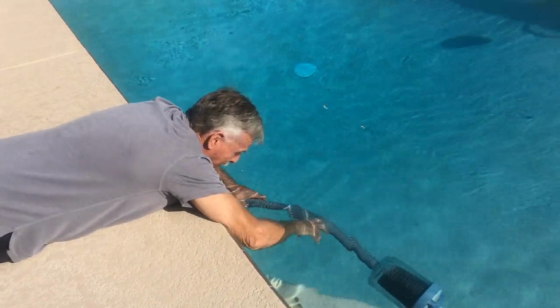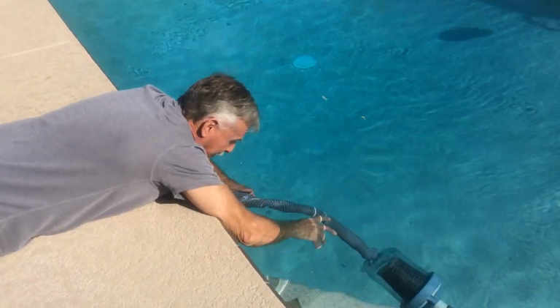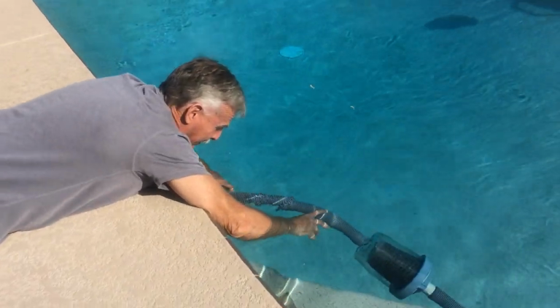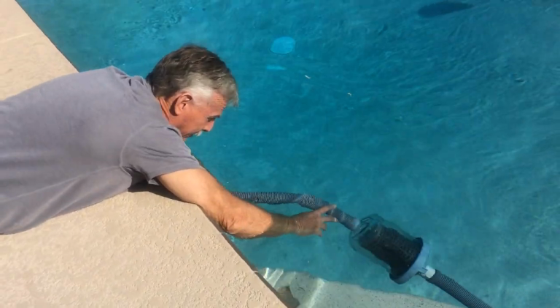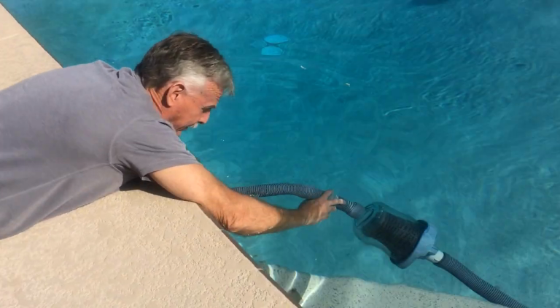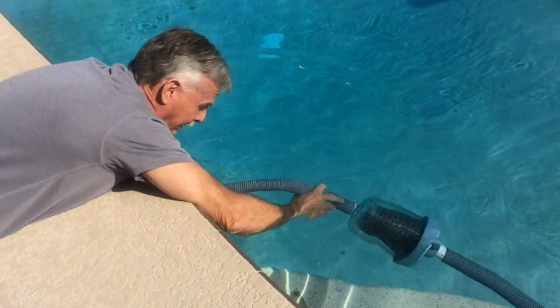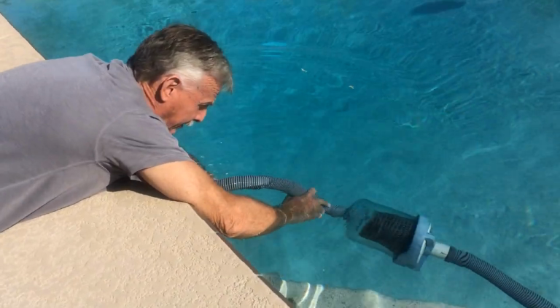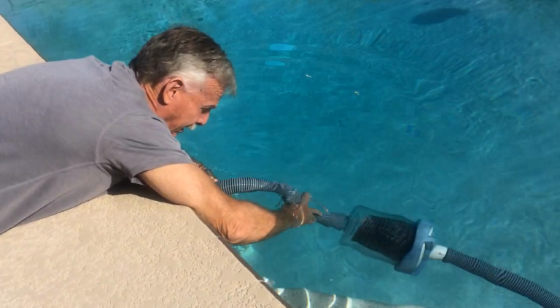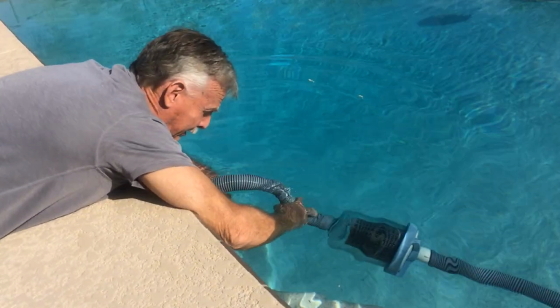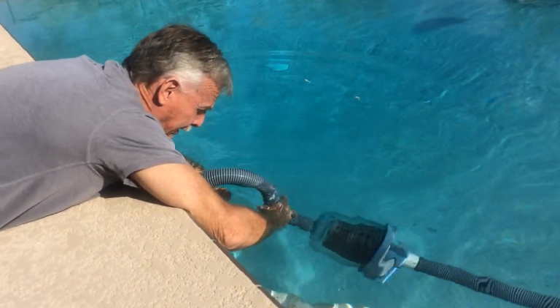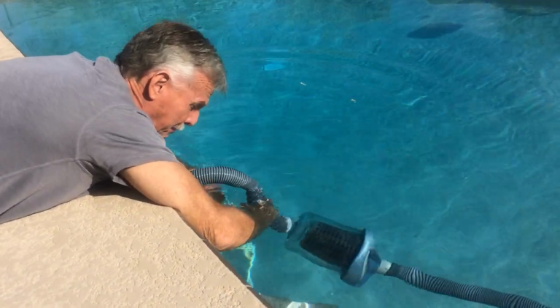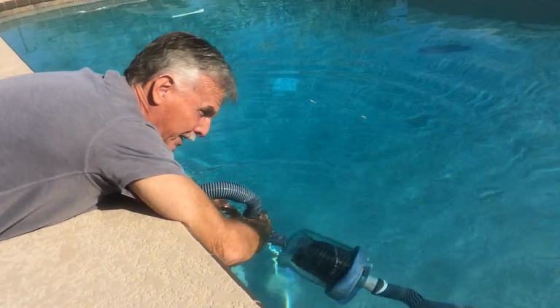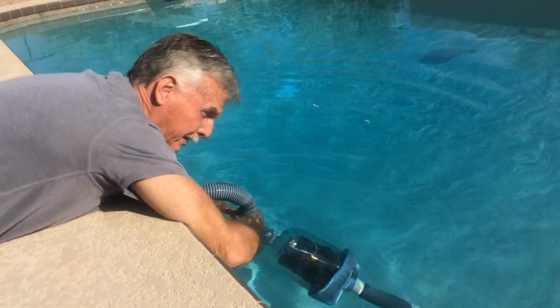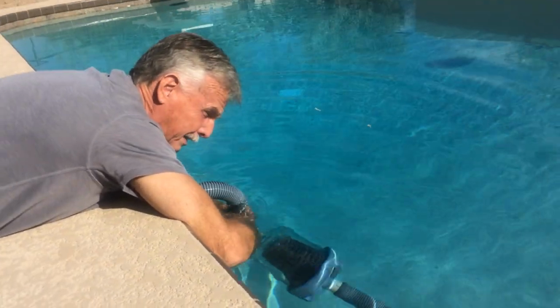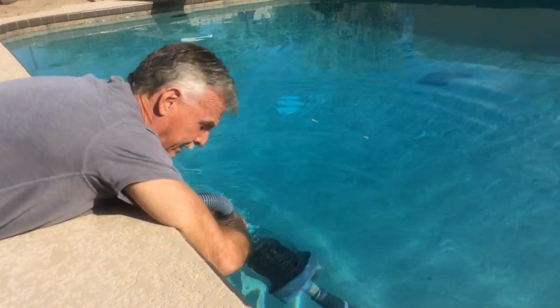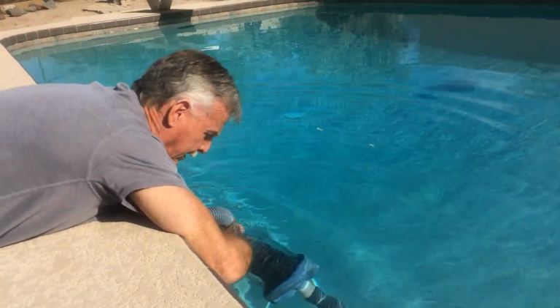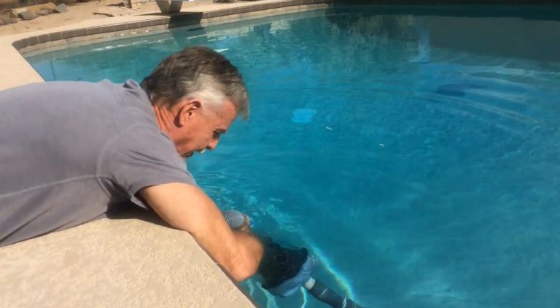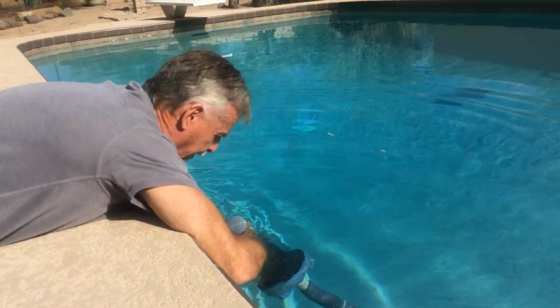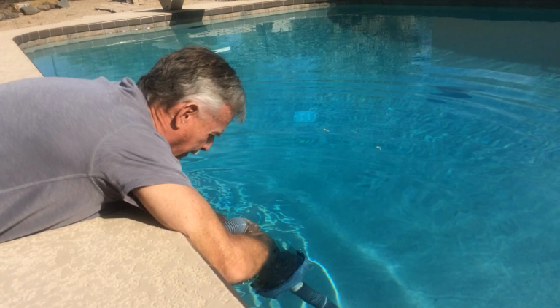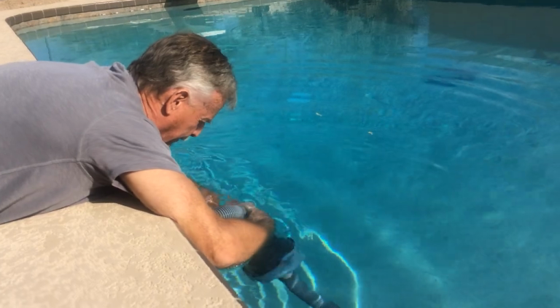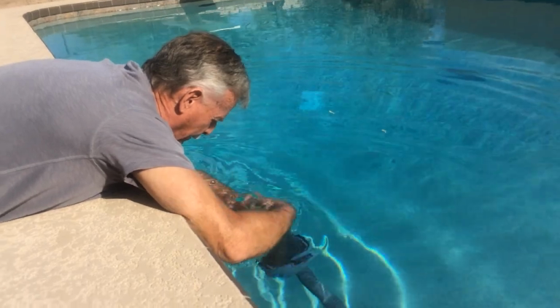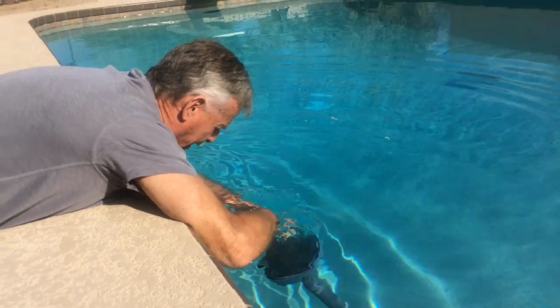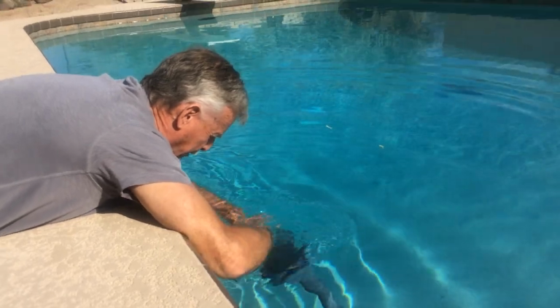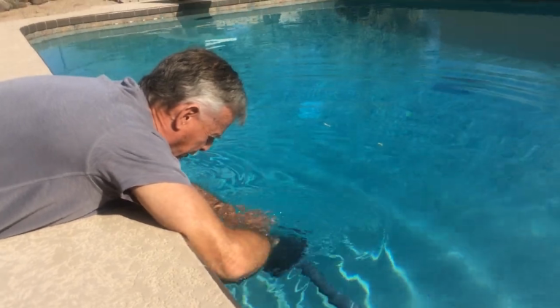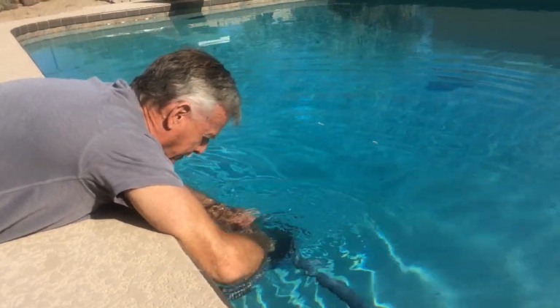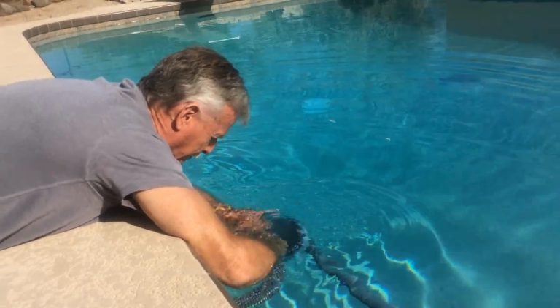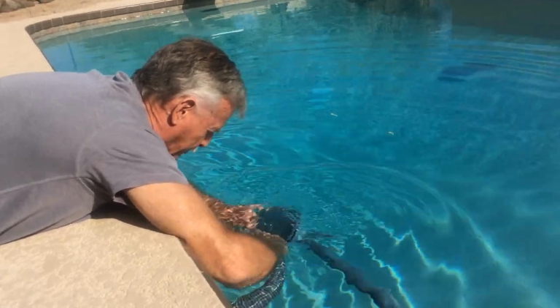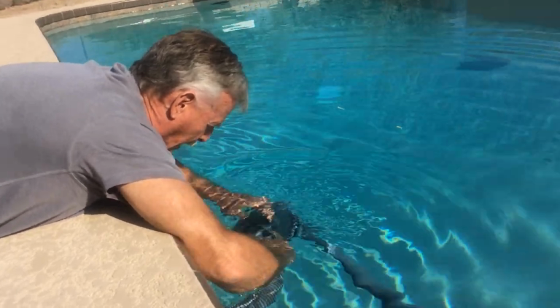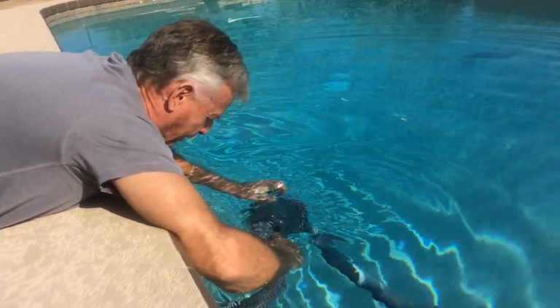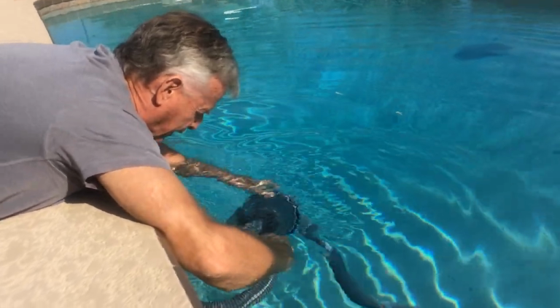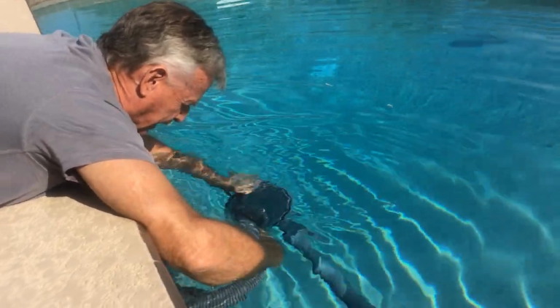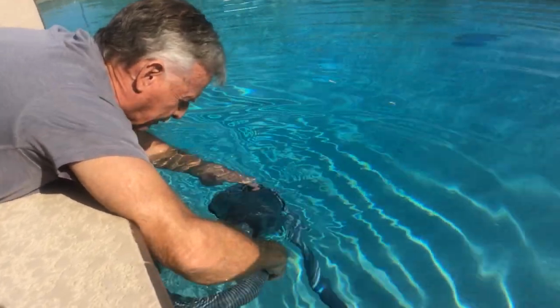Okay, boys and girls. This is how you clean the basket of the vacuum jobber out.